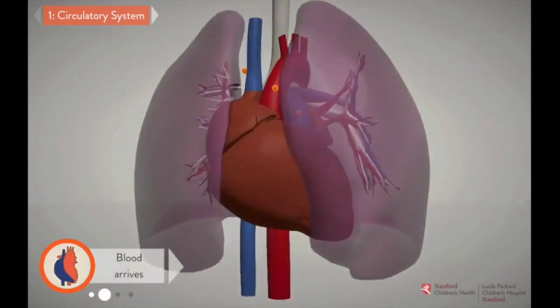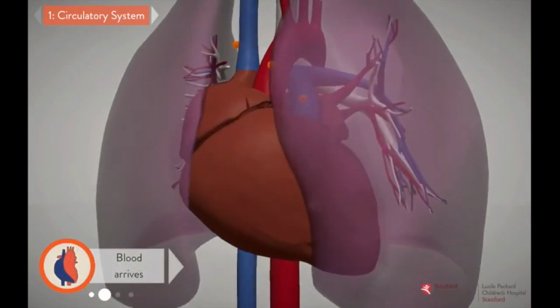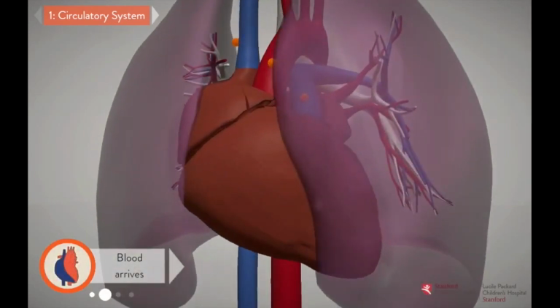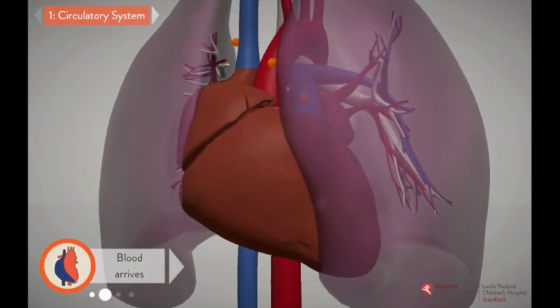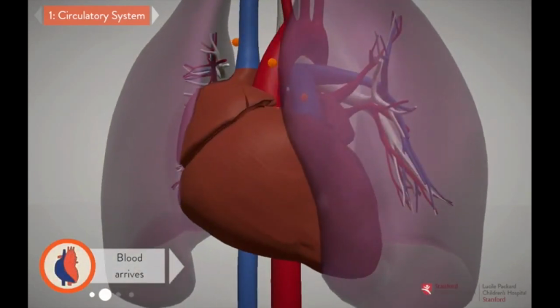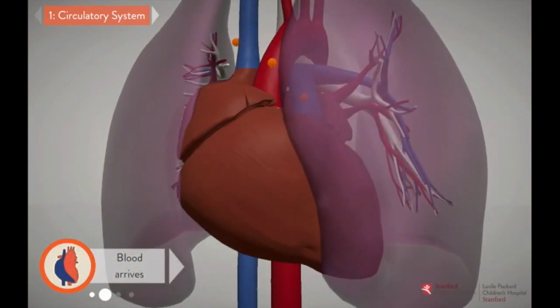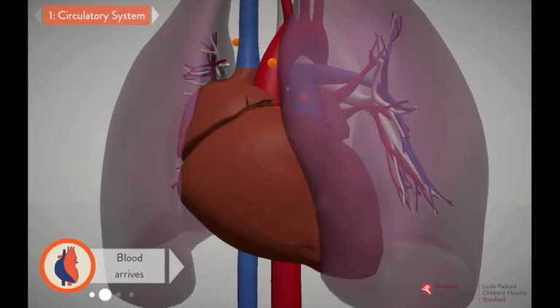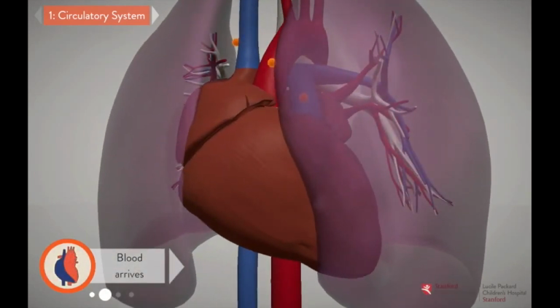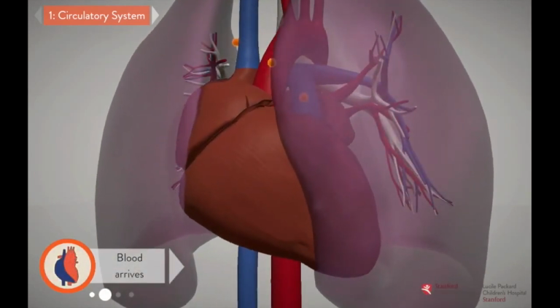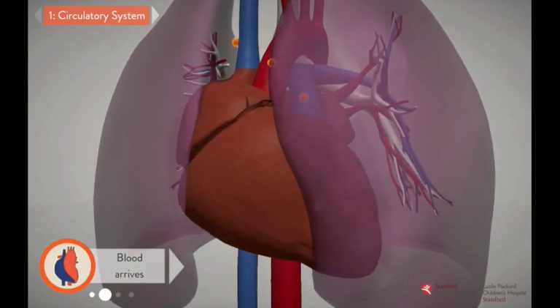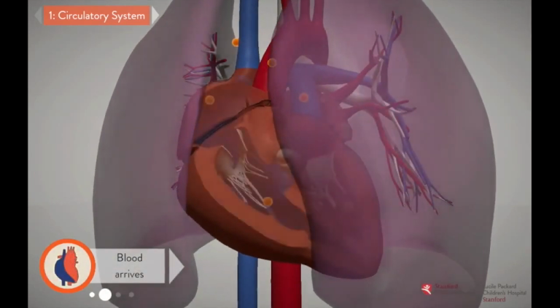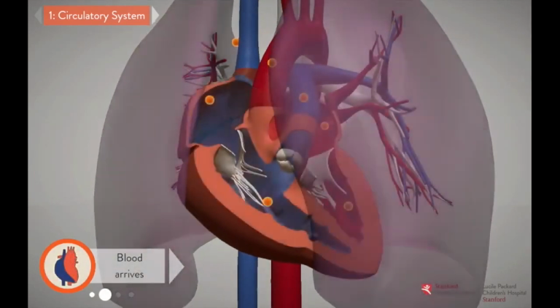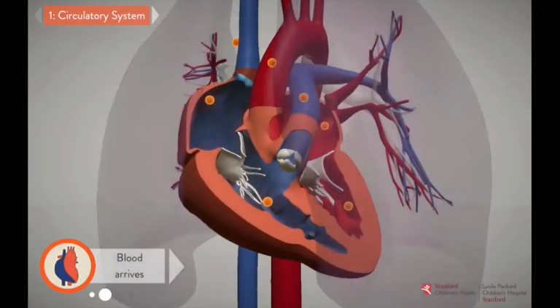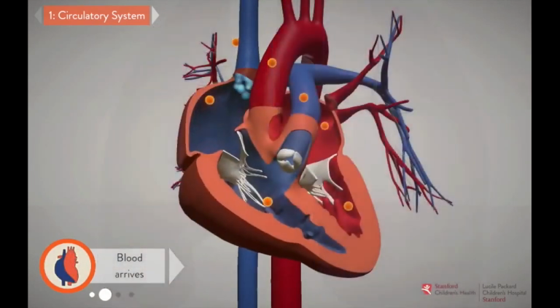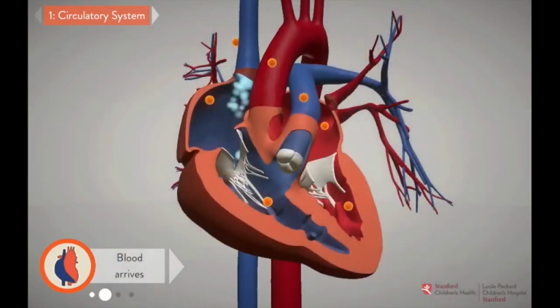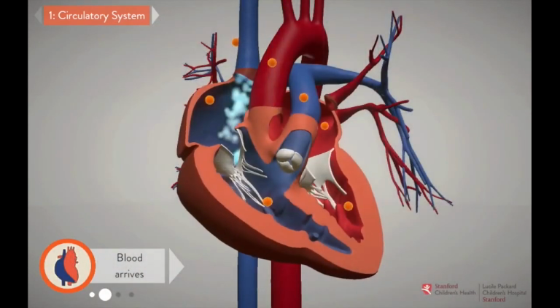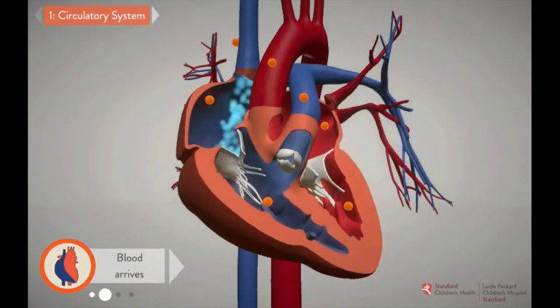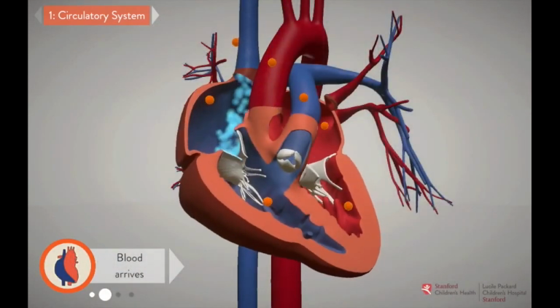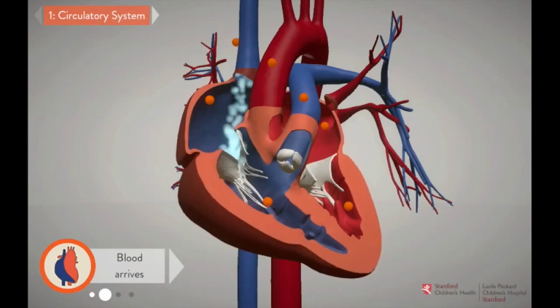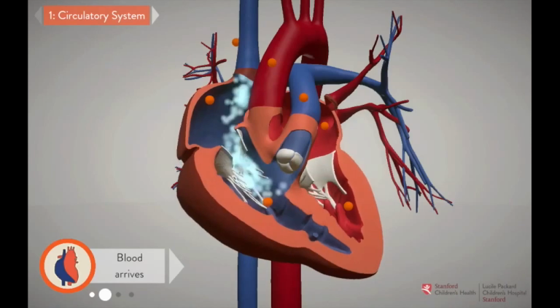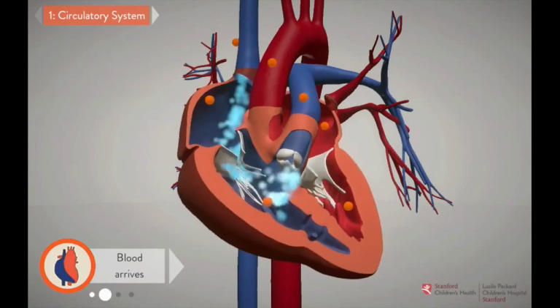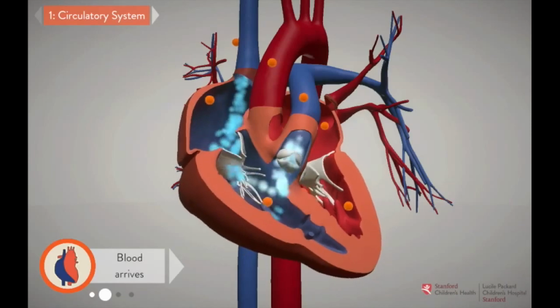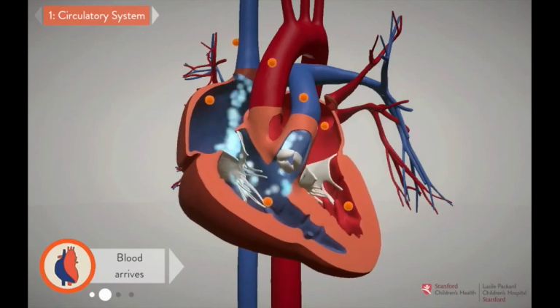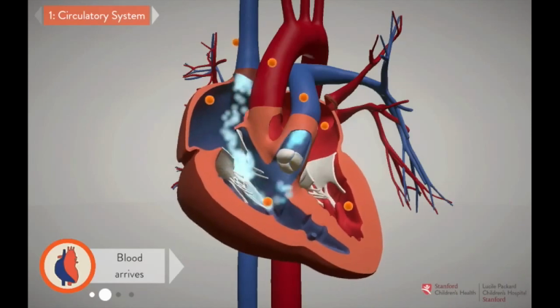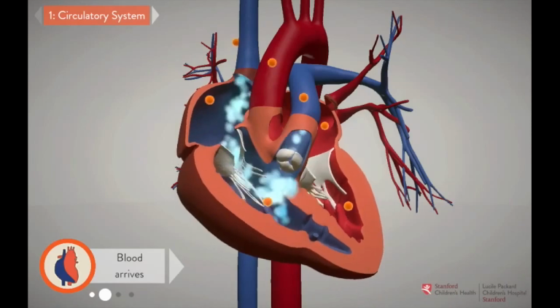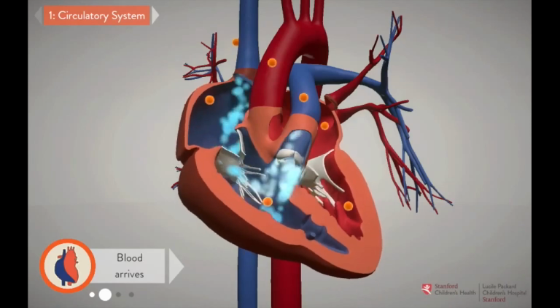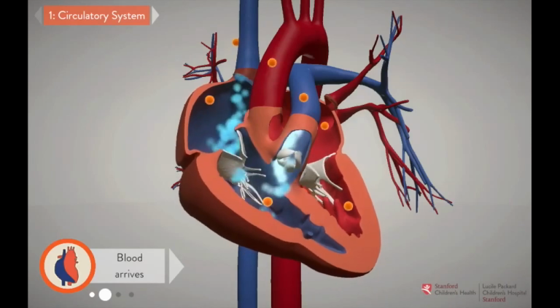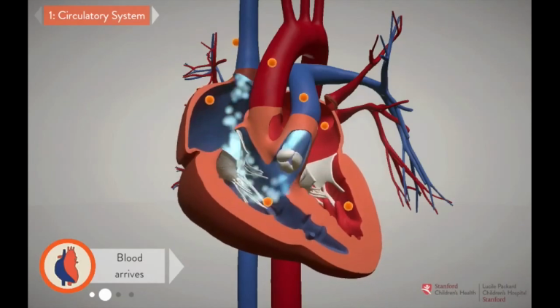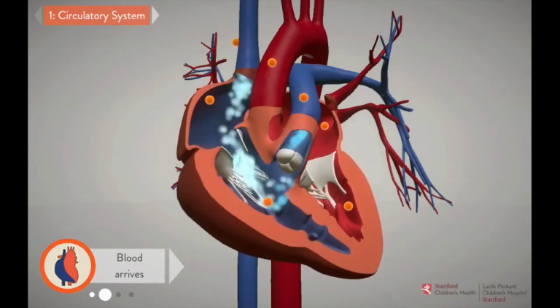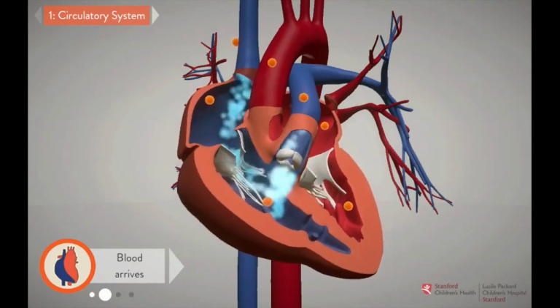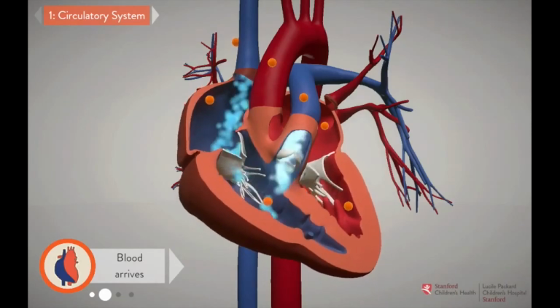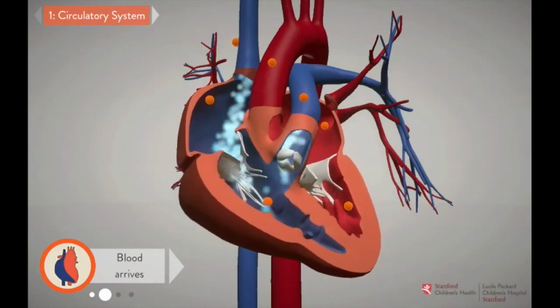The right side of the heart is on the left side of the screen, and vice versa, because the patient is facing you in this graphic.